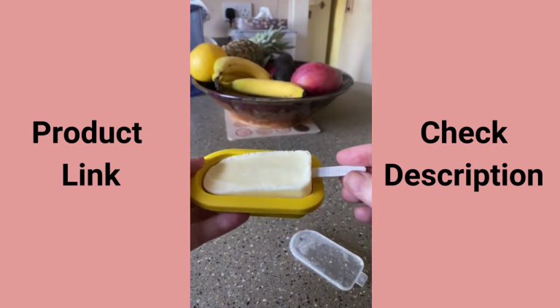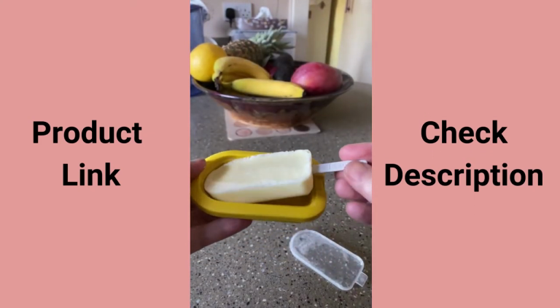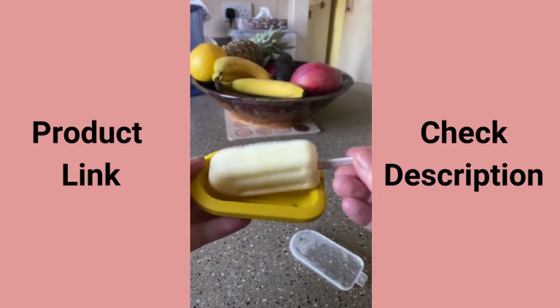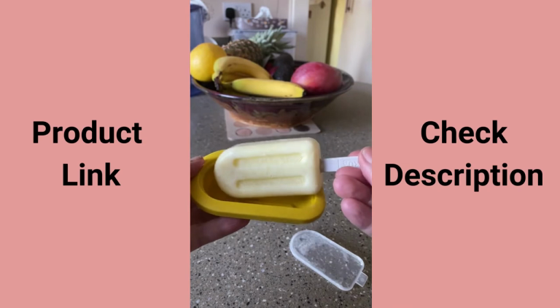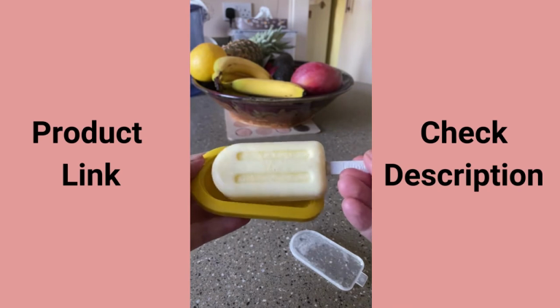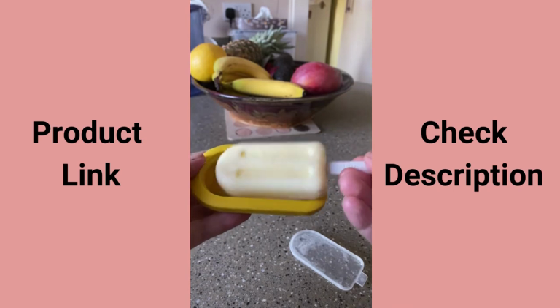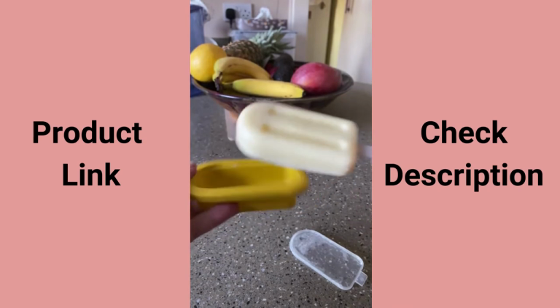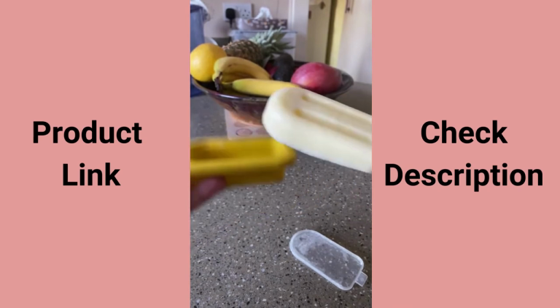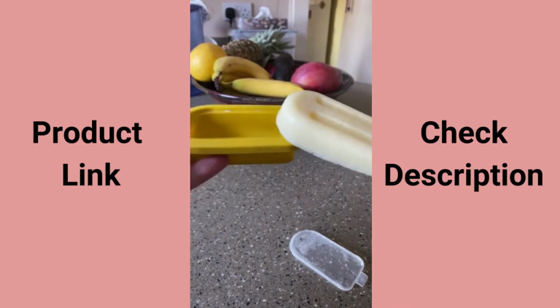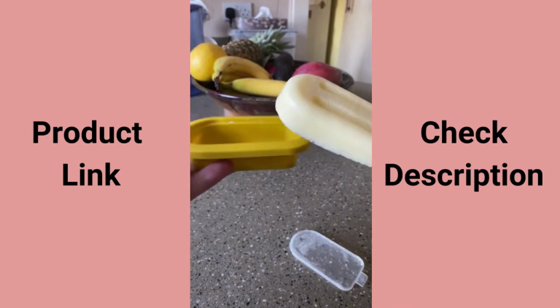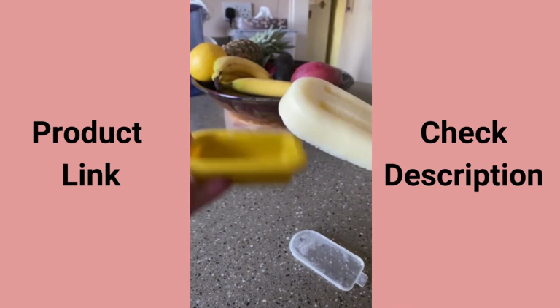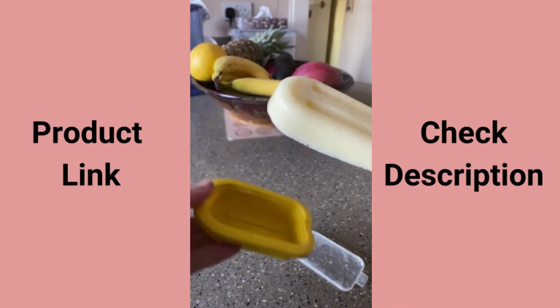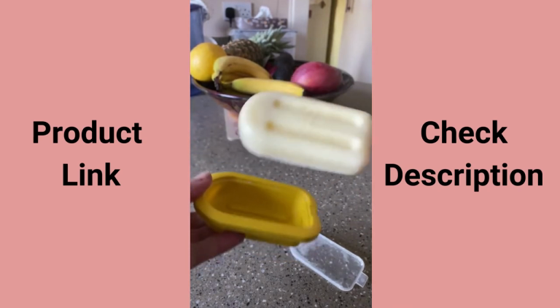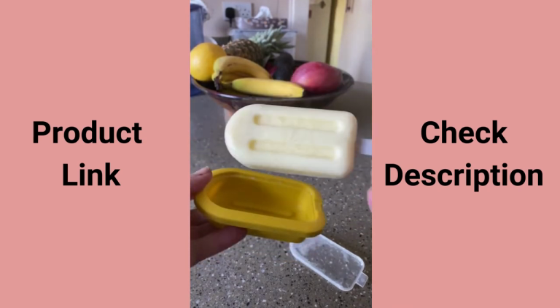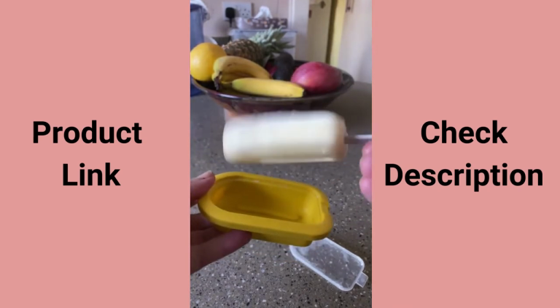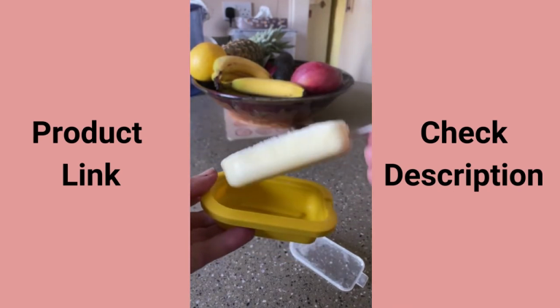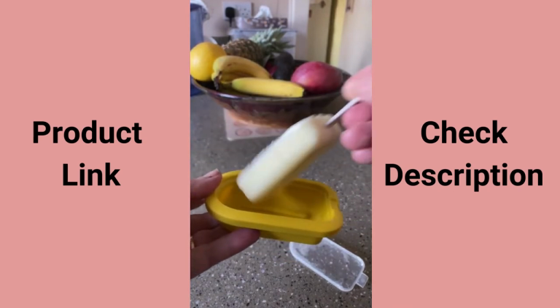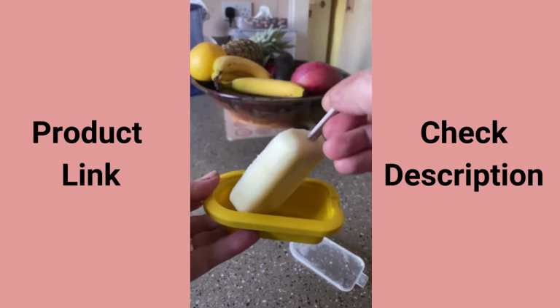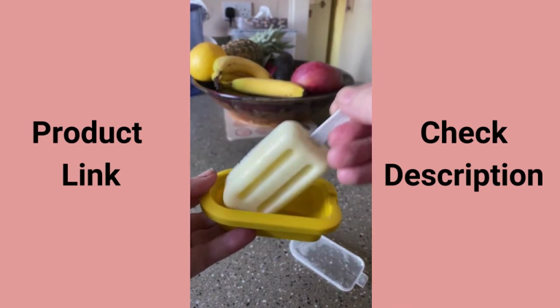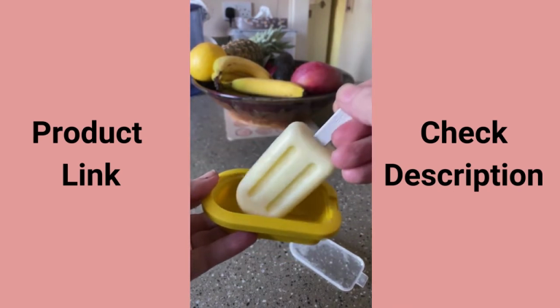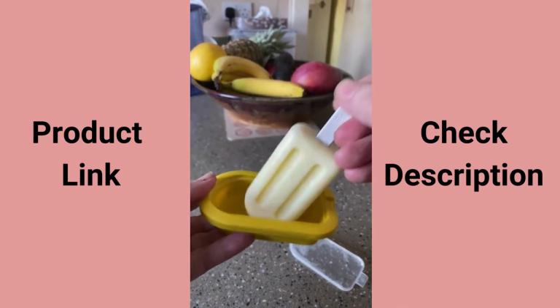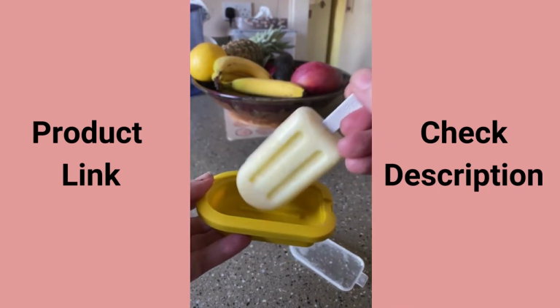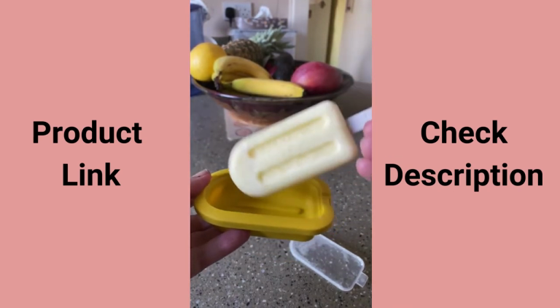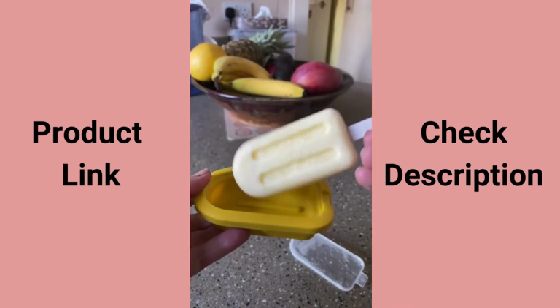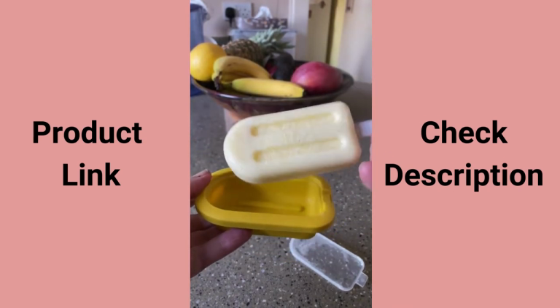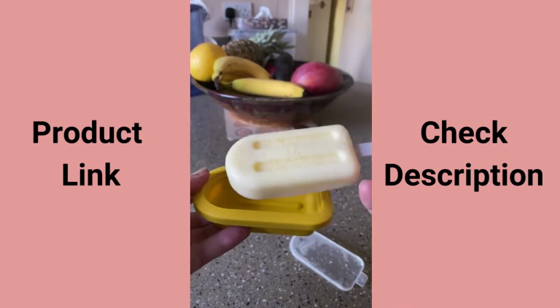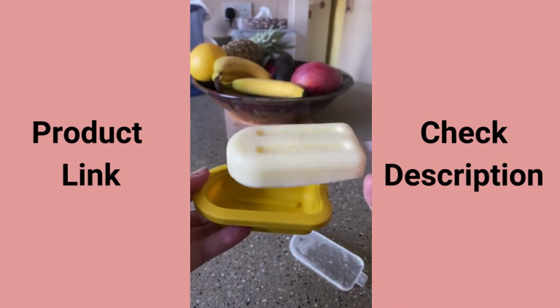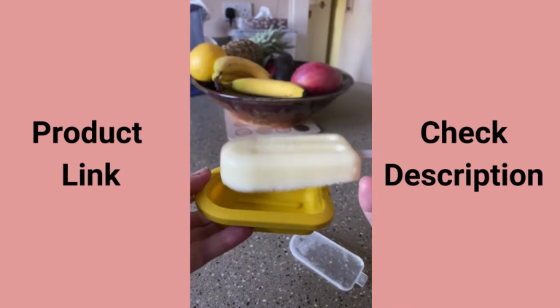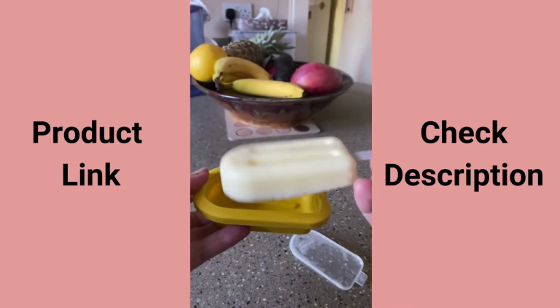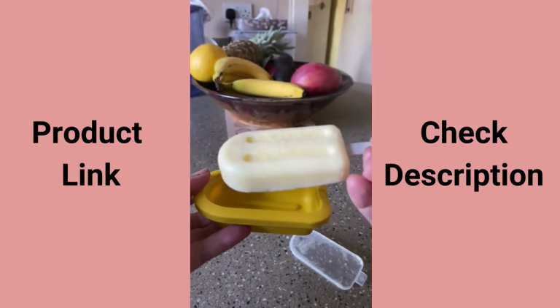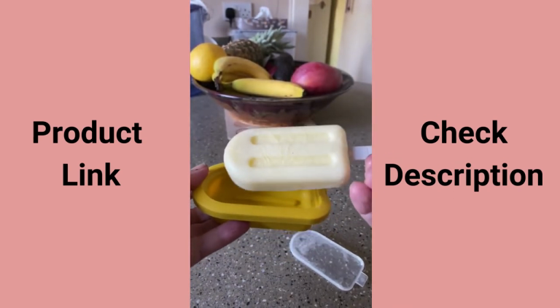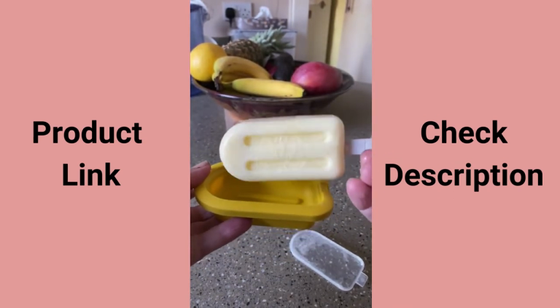I would highly recommend it. This bit goes in the dishwasher, and this bit can be used to catch drips for when the ice lolly has been done.